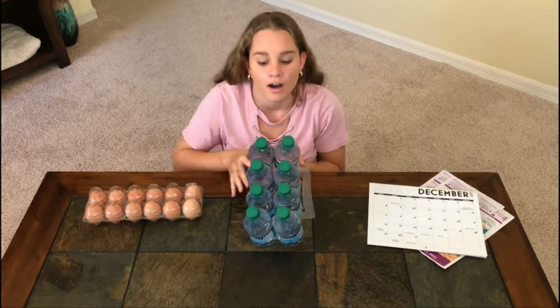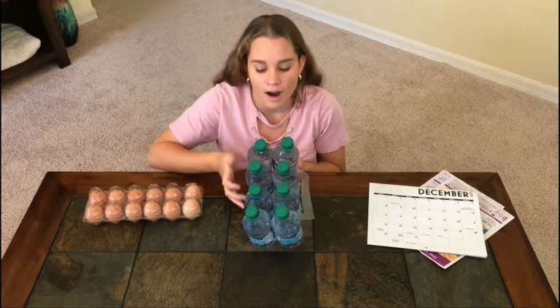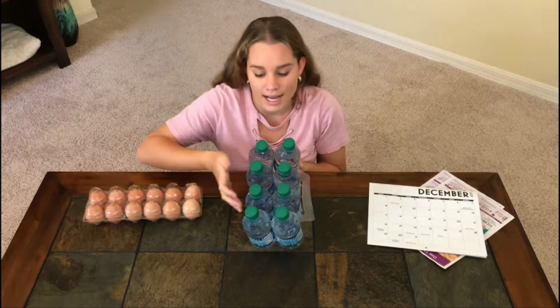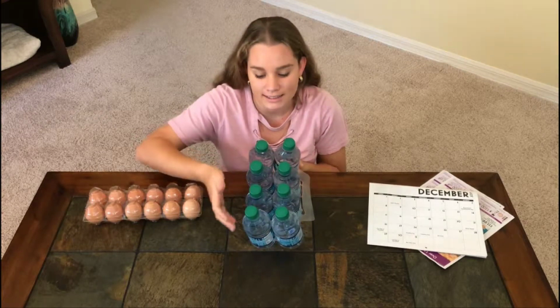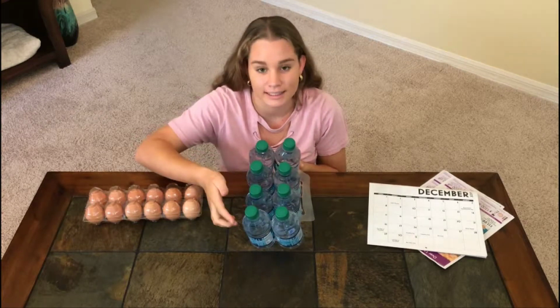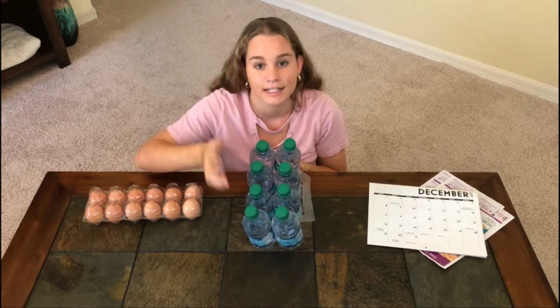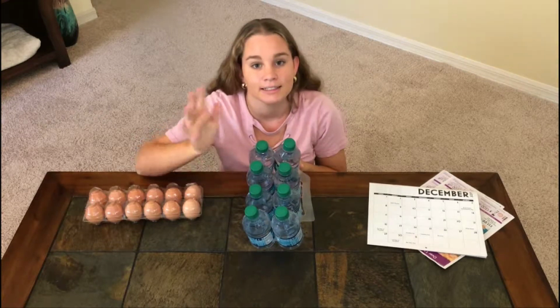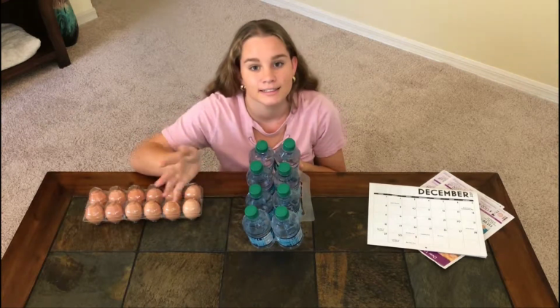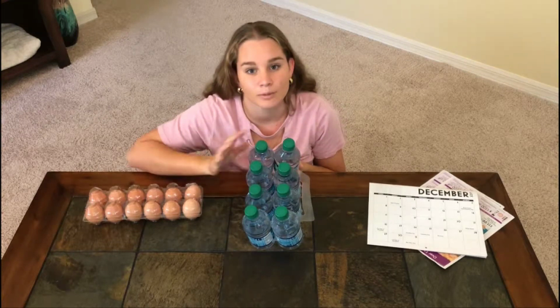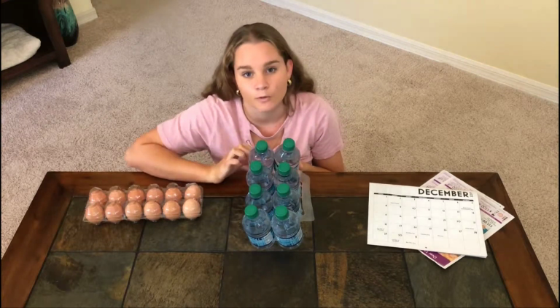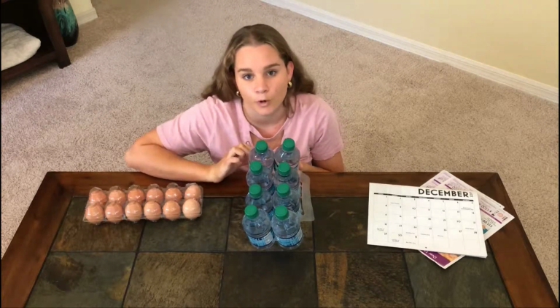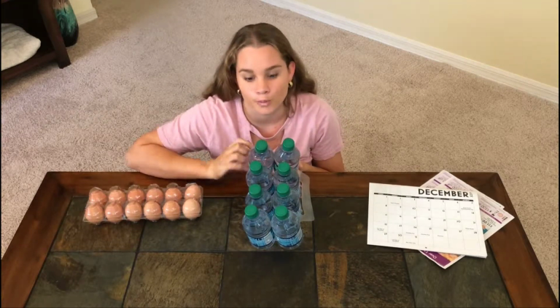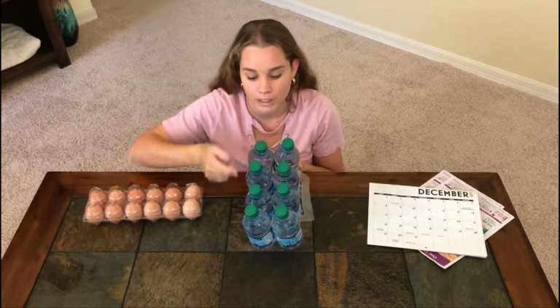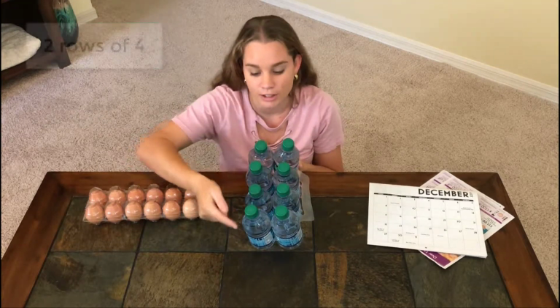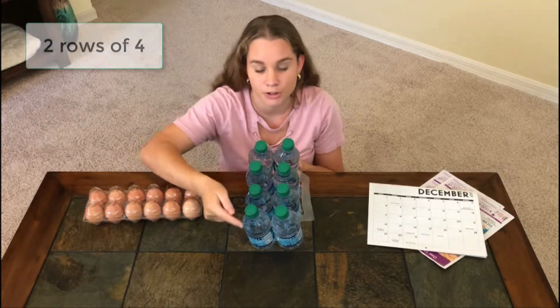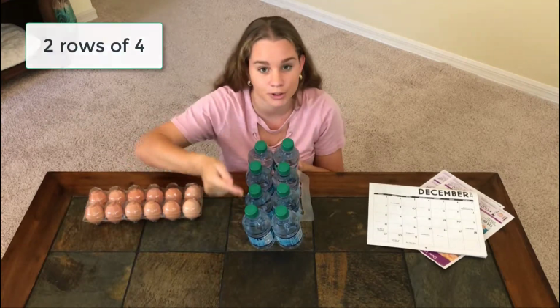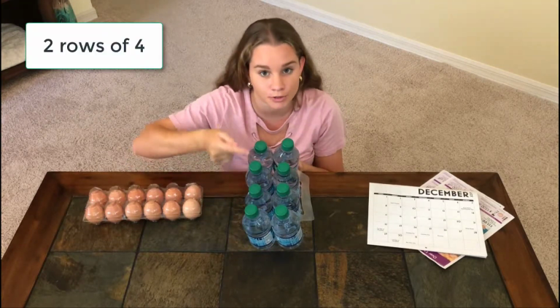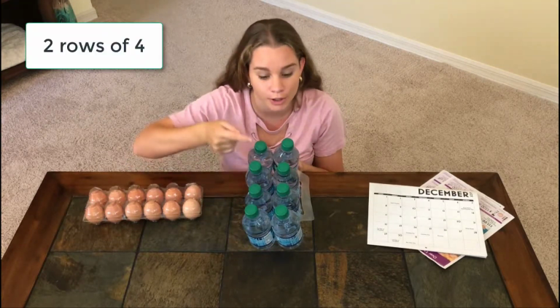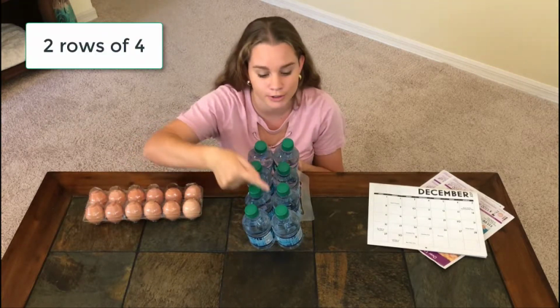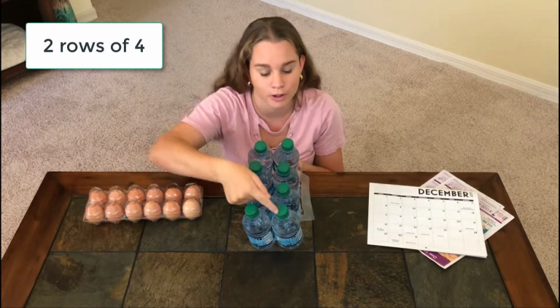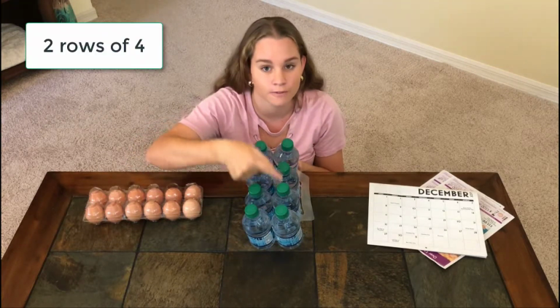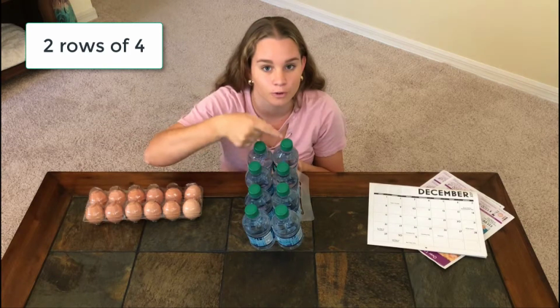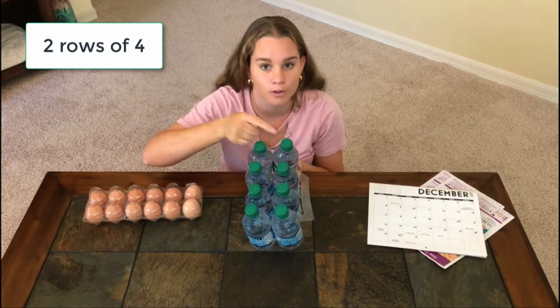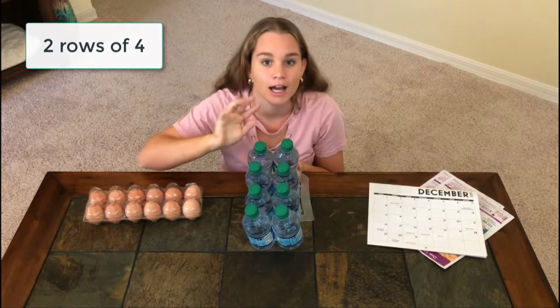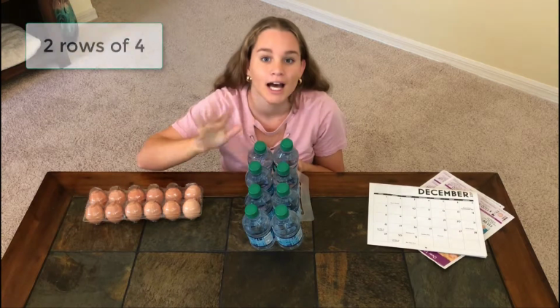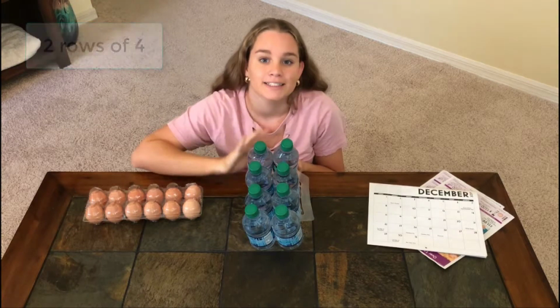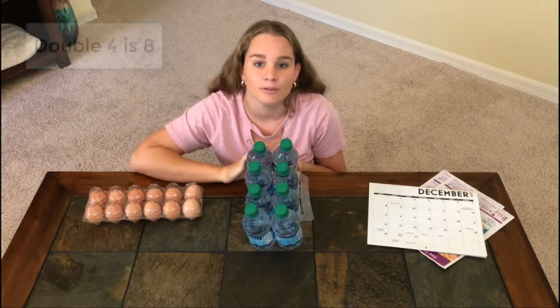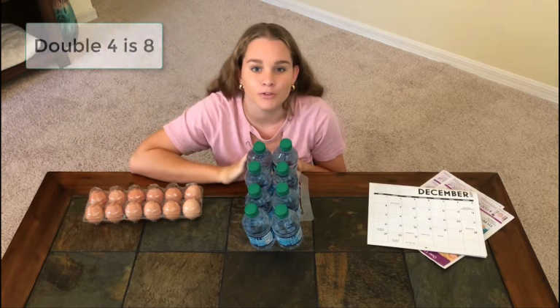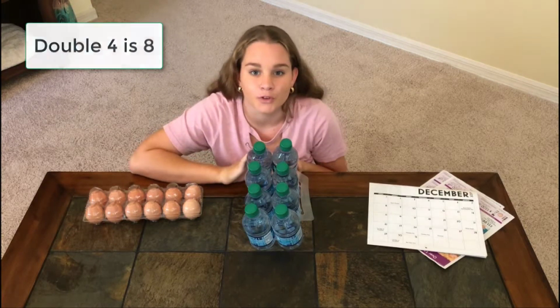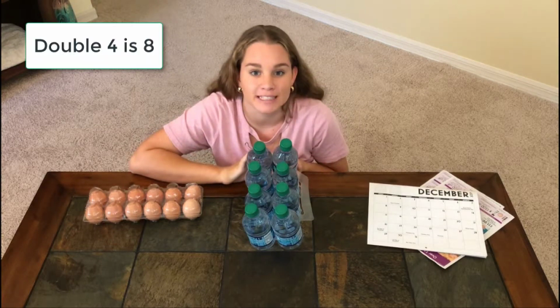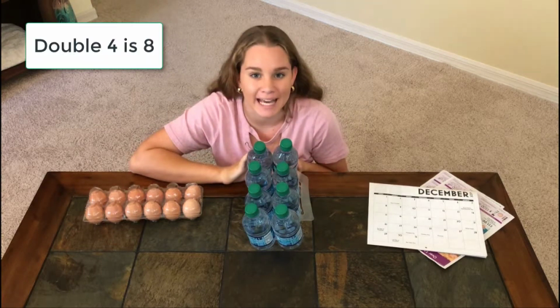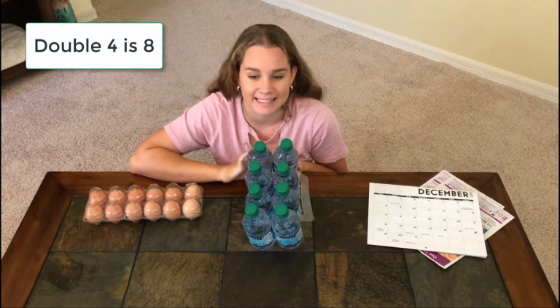I see double four — two rows of four. Double four is eight.